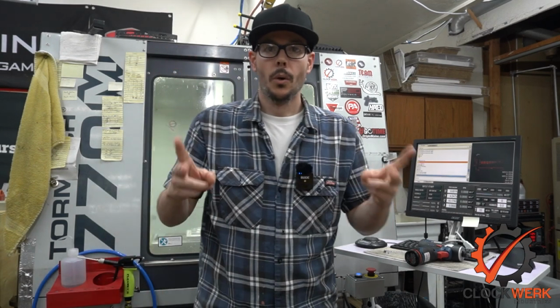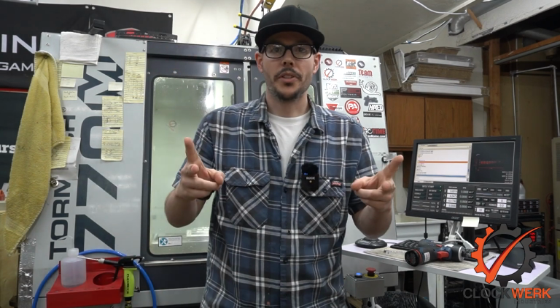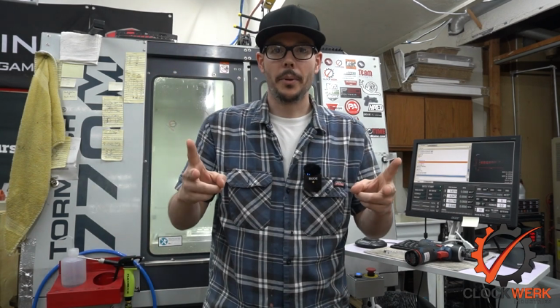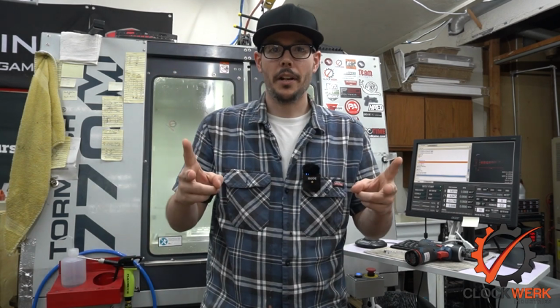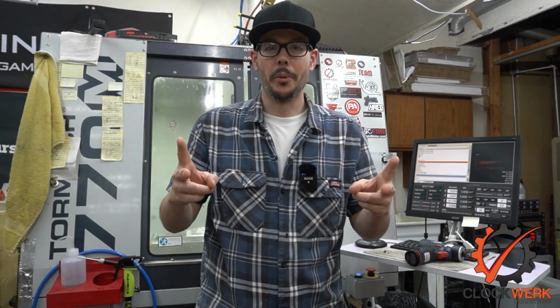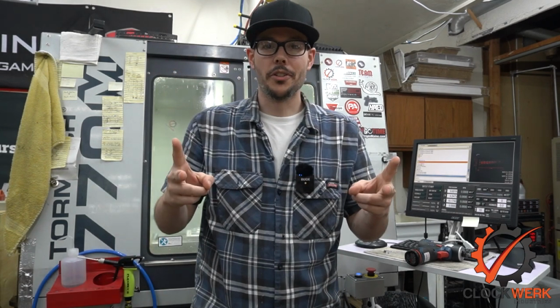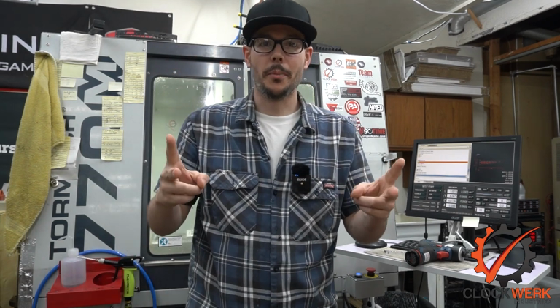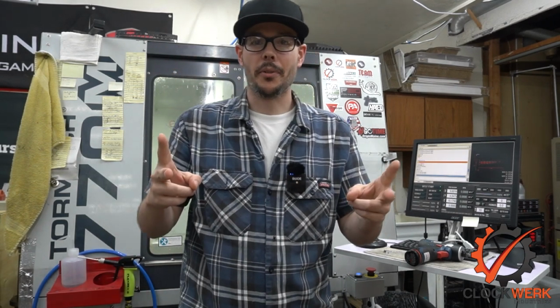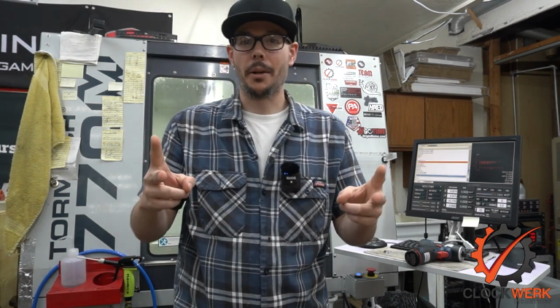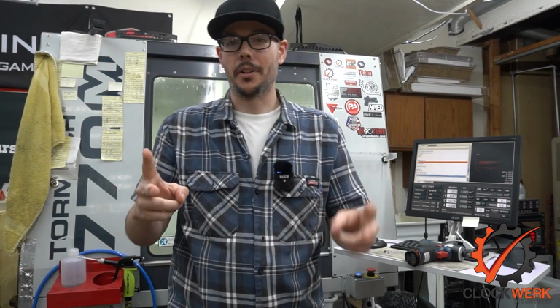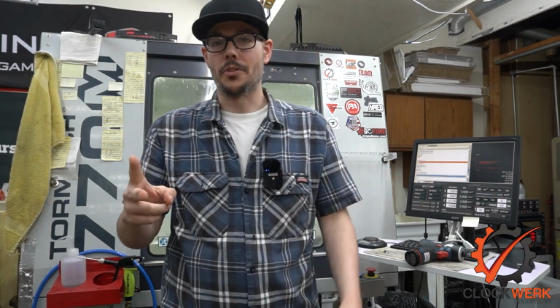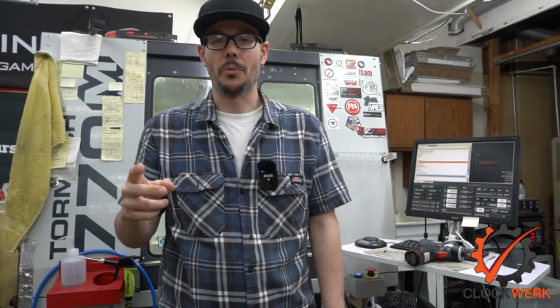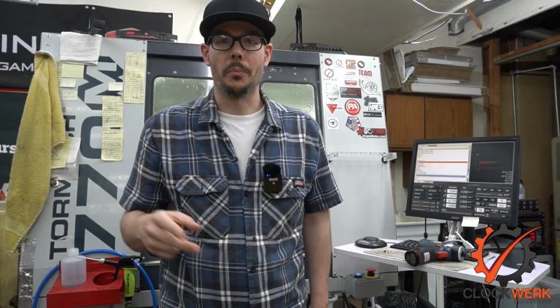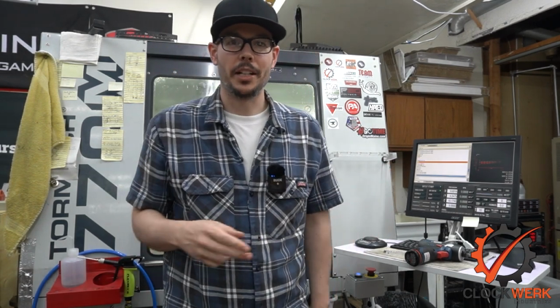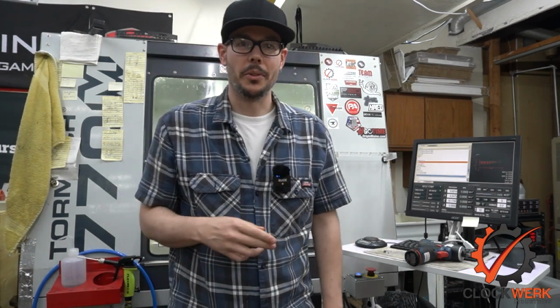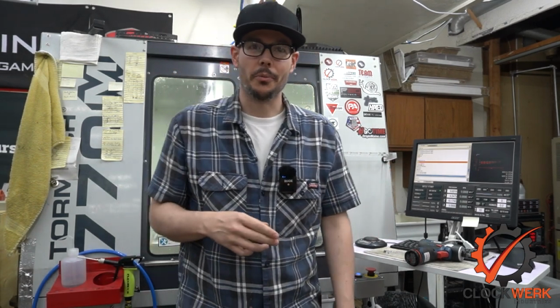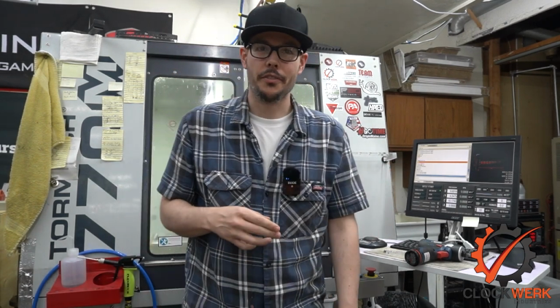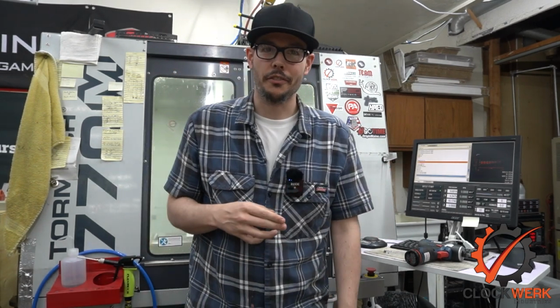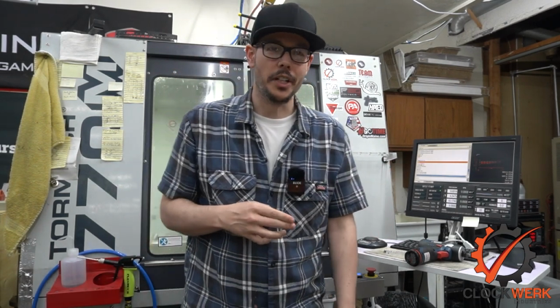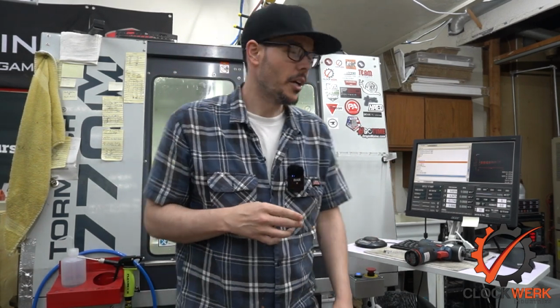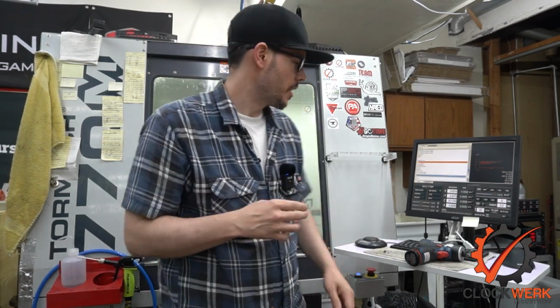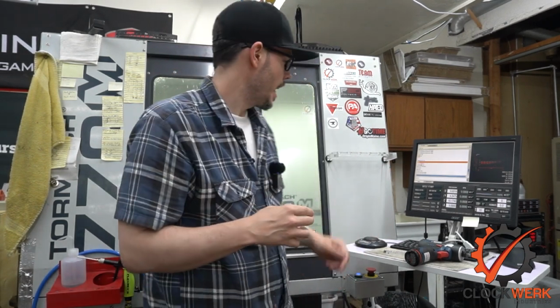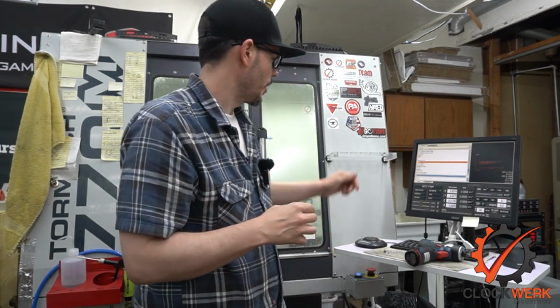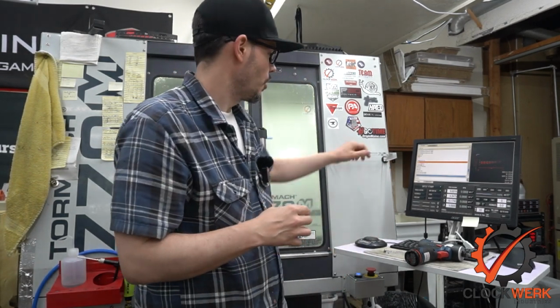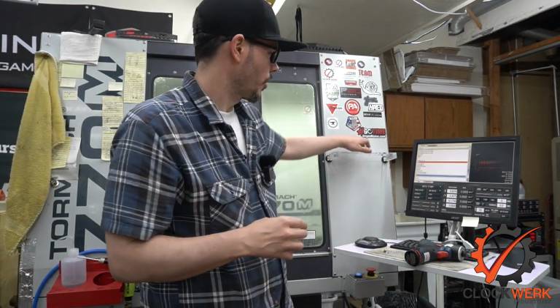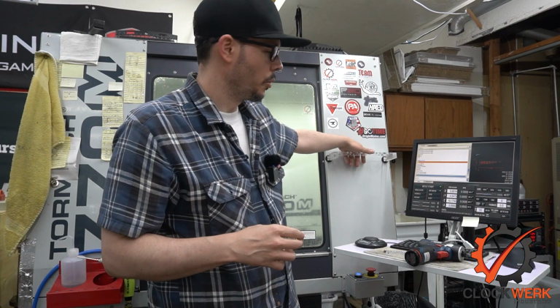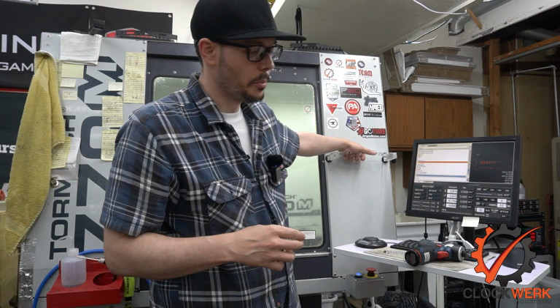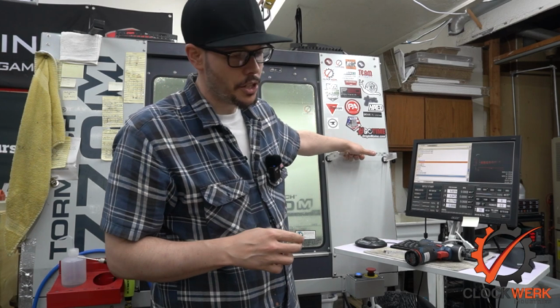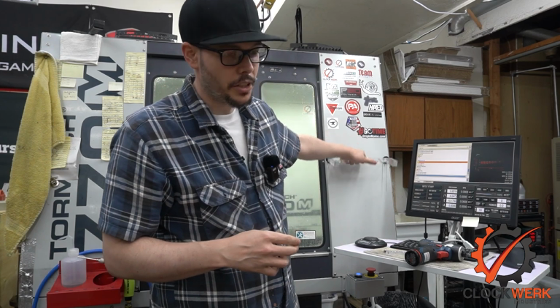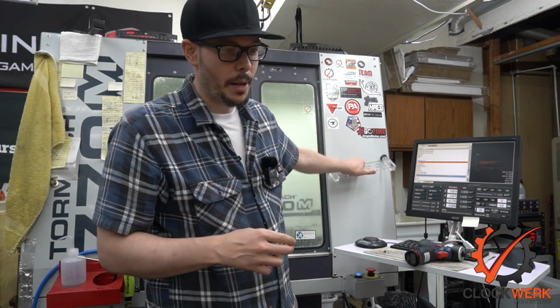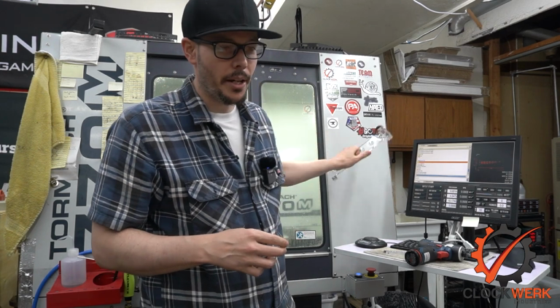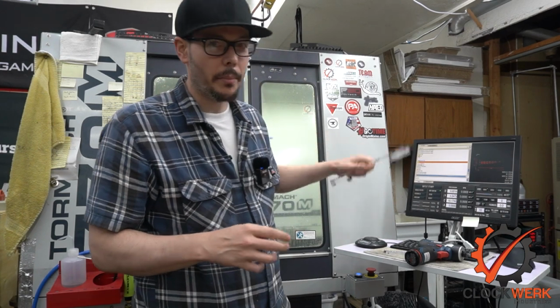What's happening everybody? Jim here from Clockwork Industries. Welcome back to another Rough Cut video.